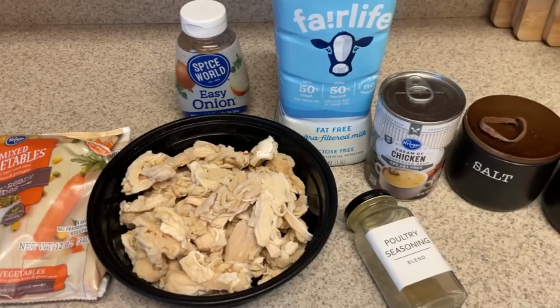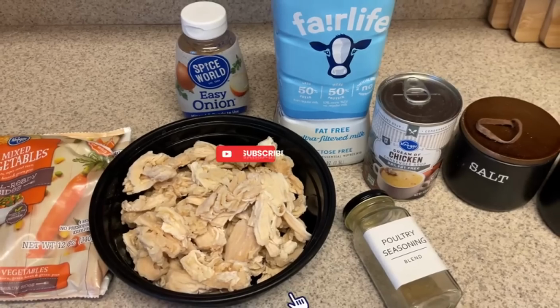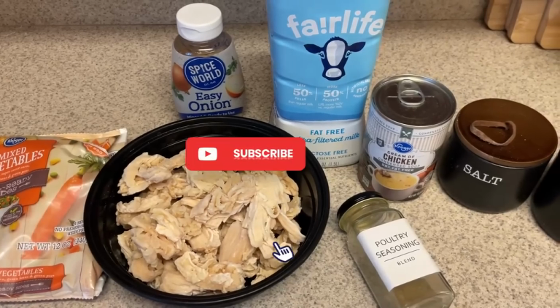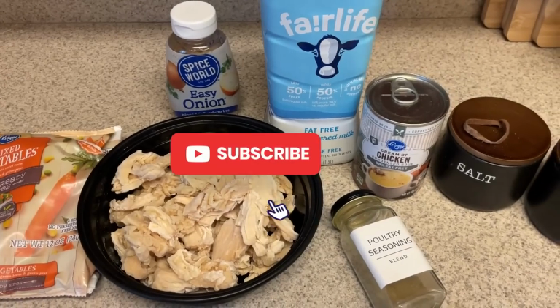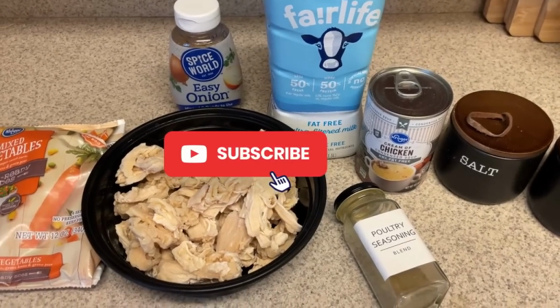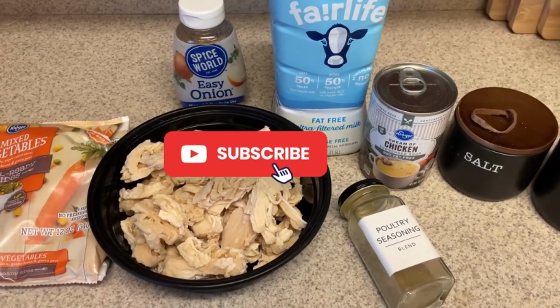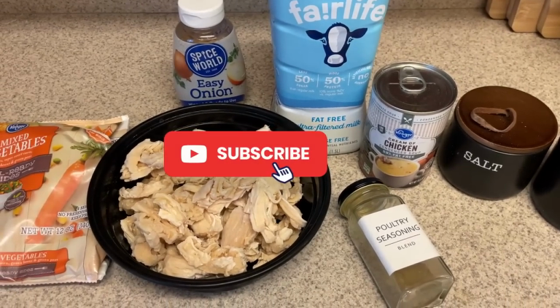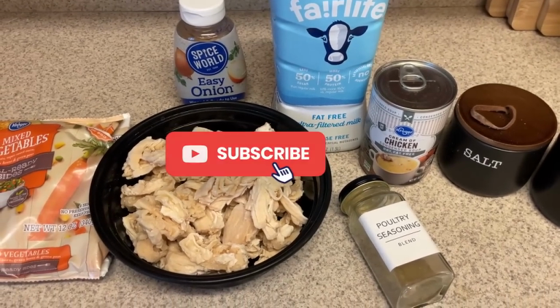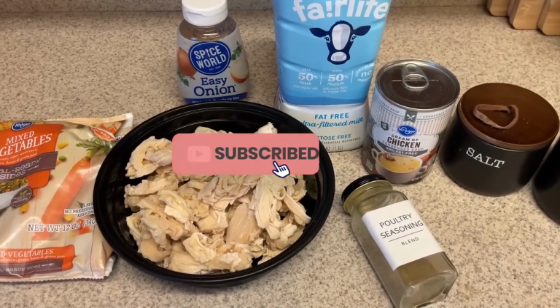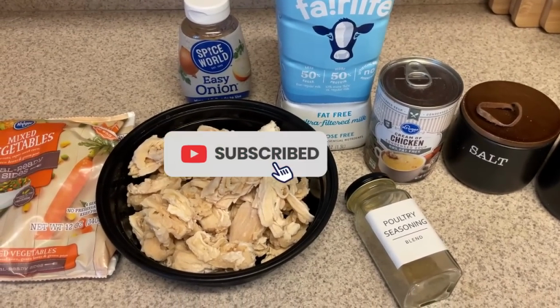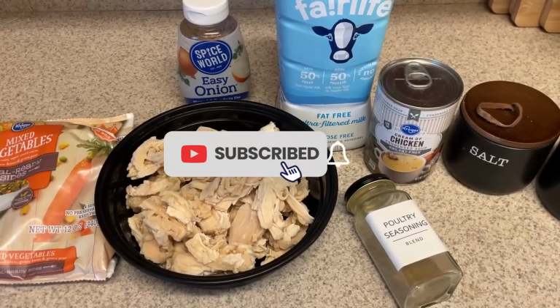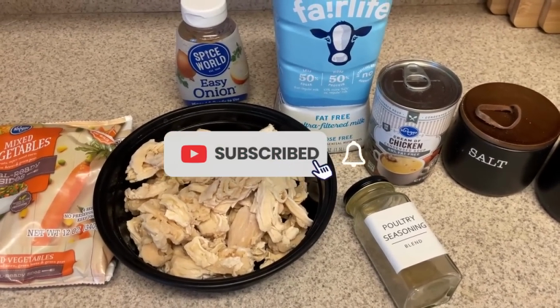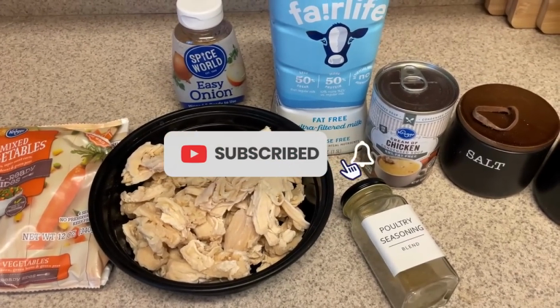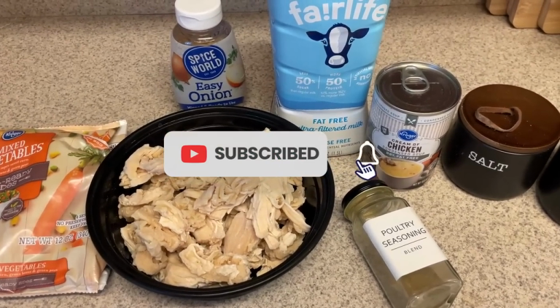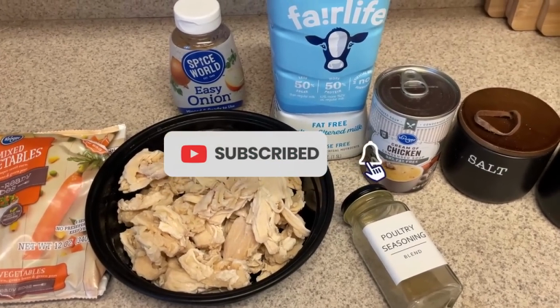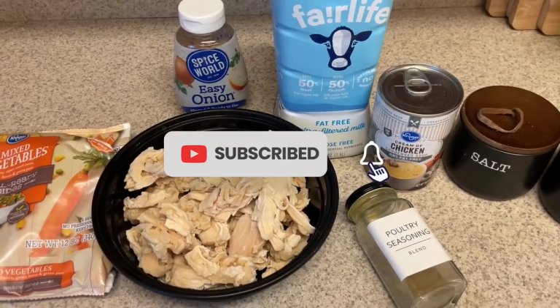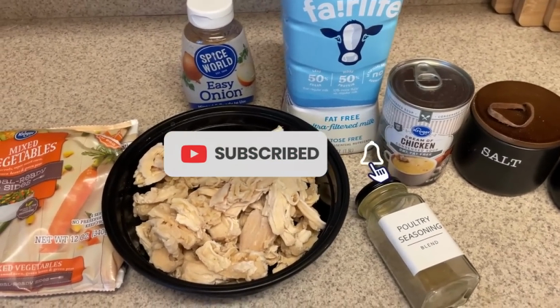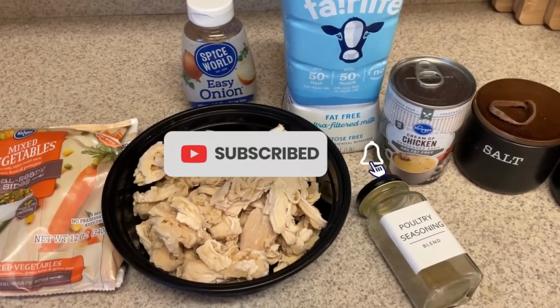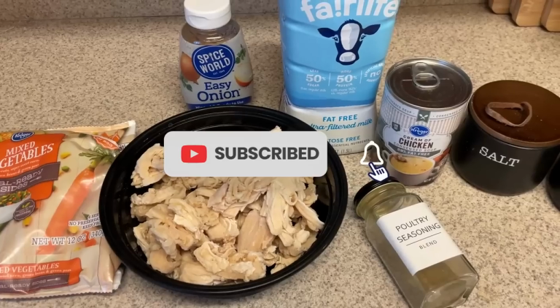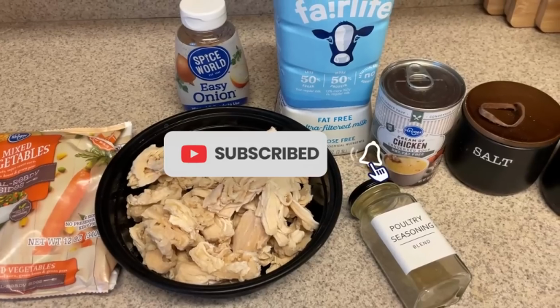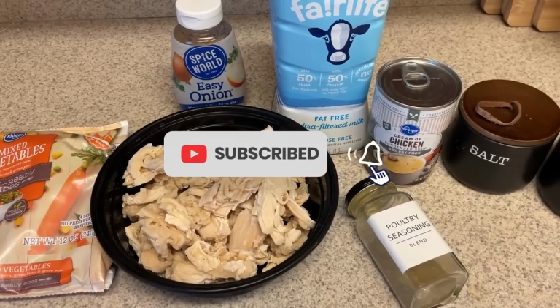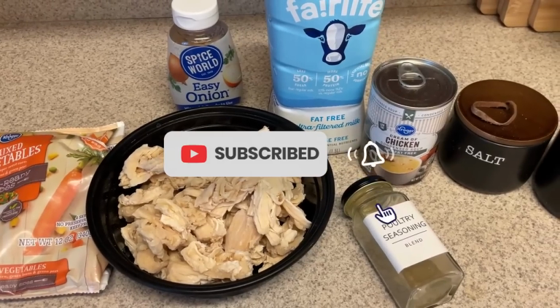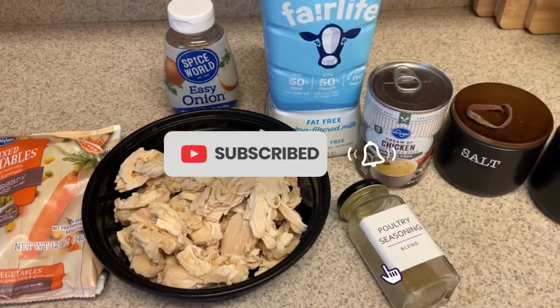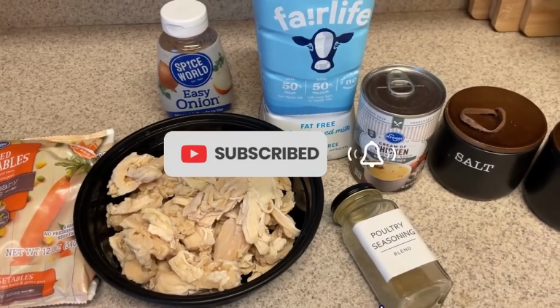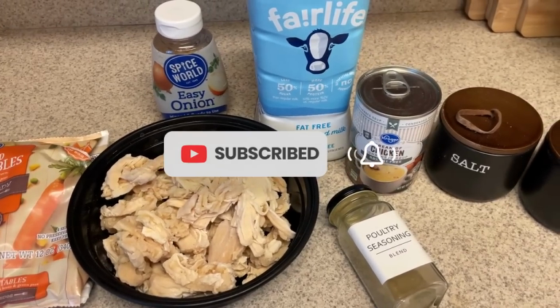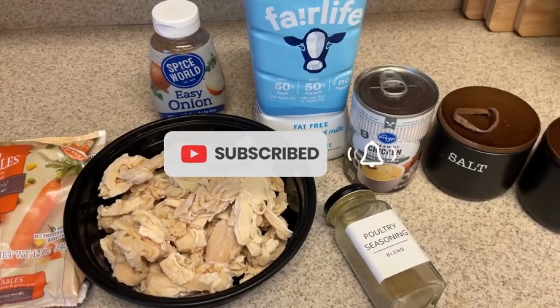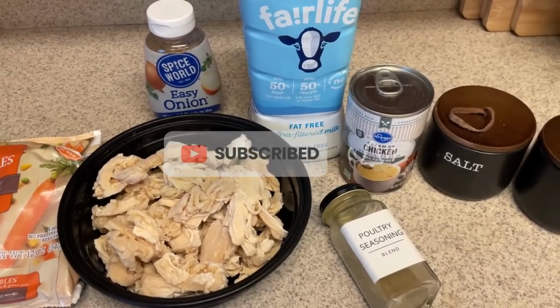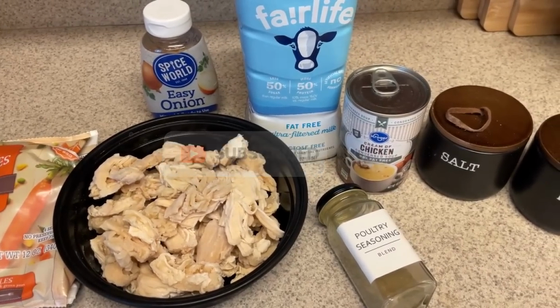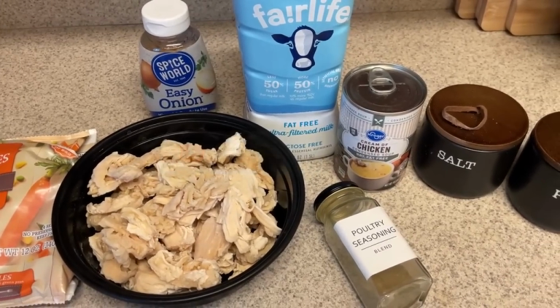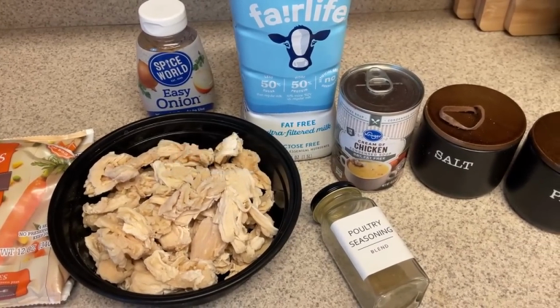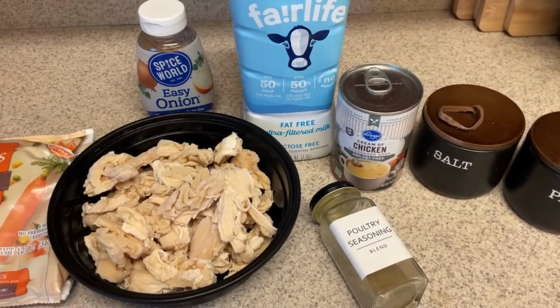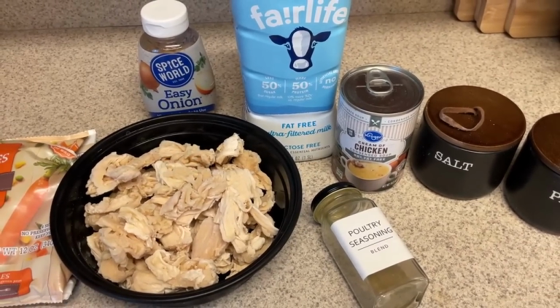Hi guys, welcome back to my channel. Welcome back to another meal prep video. We are just going to jump right in.